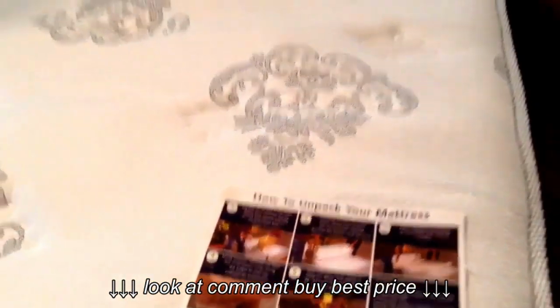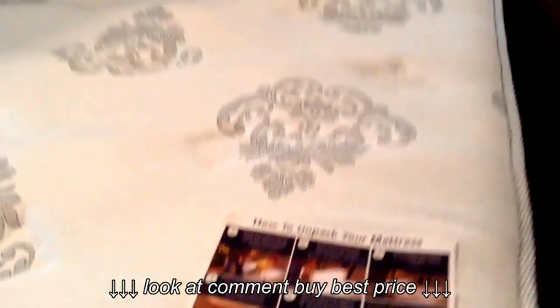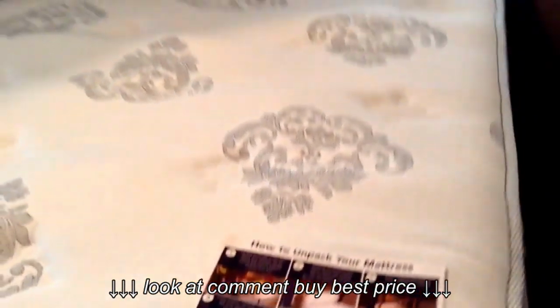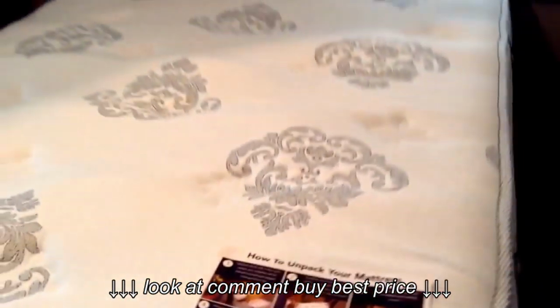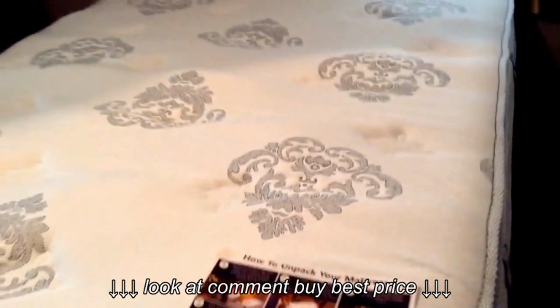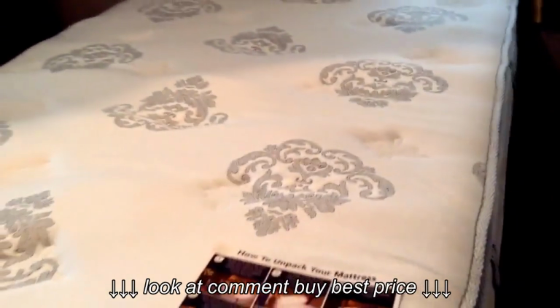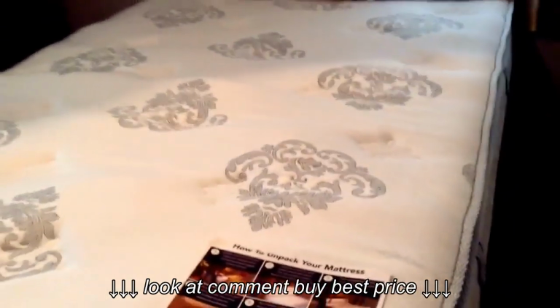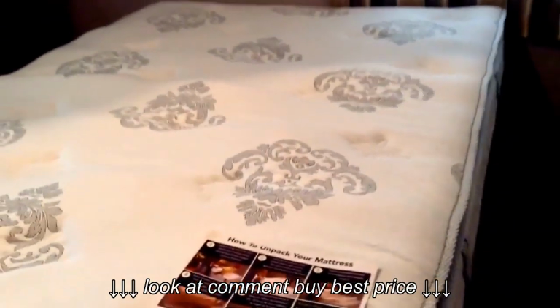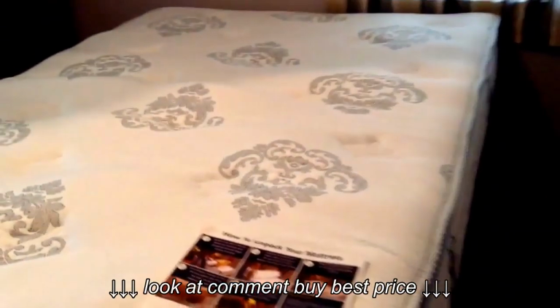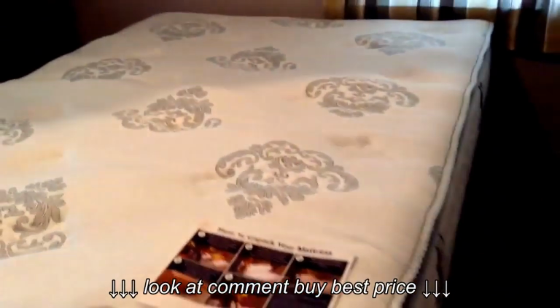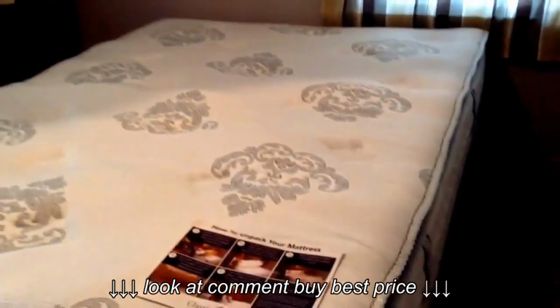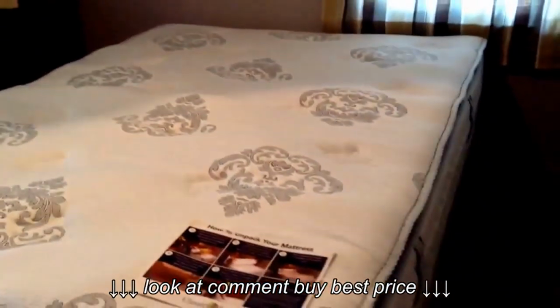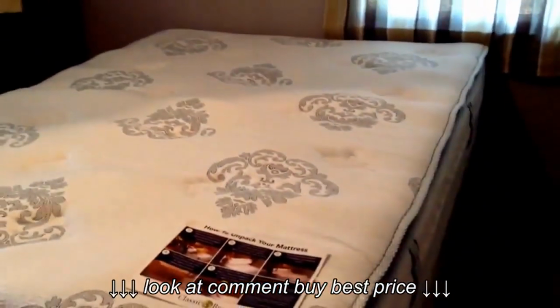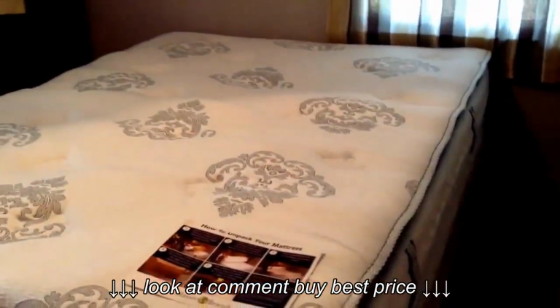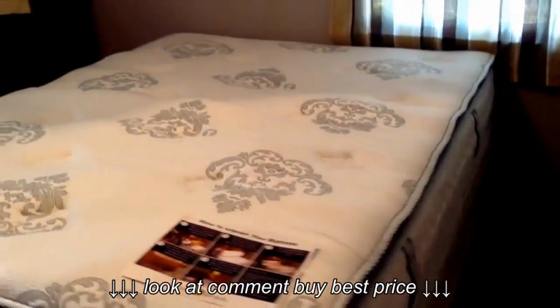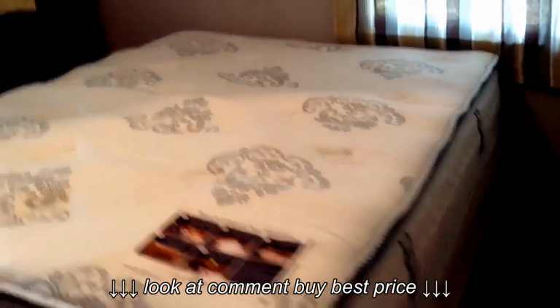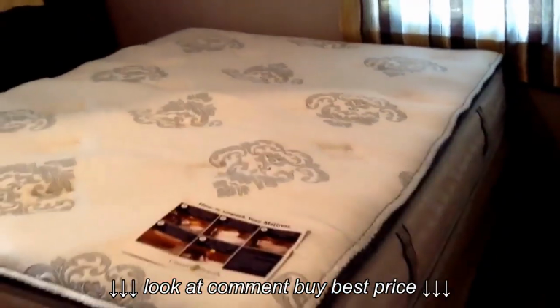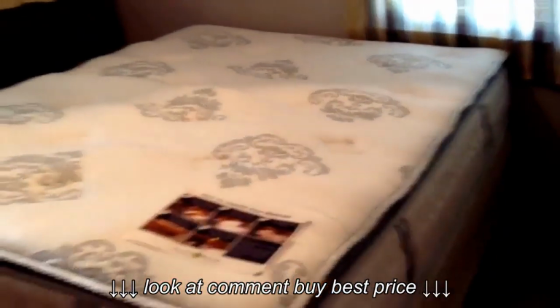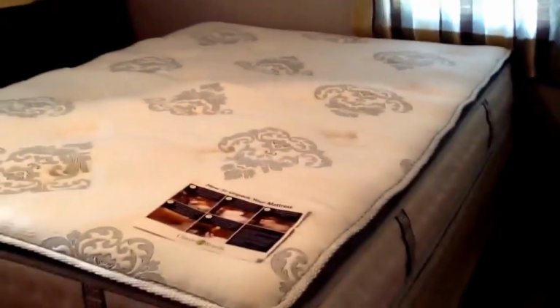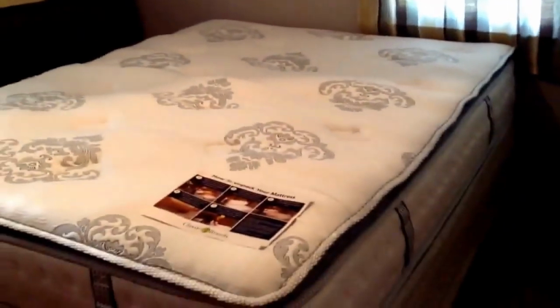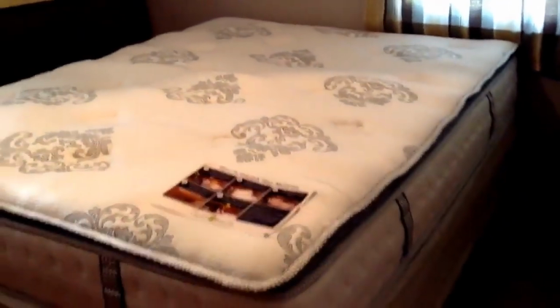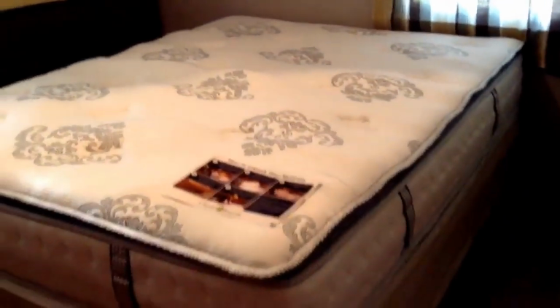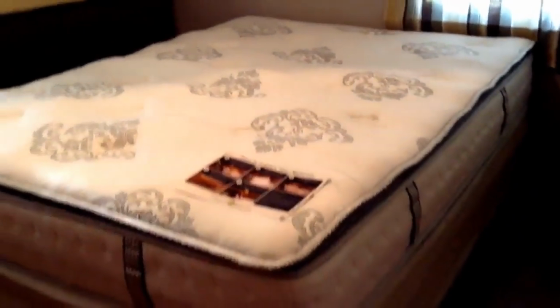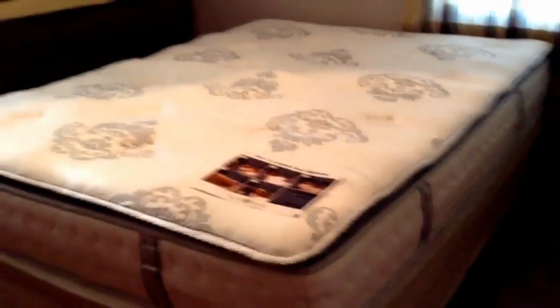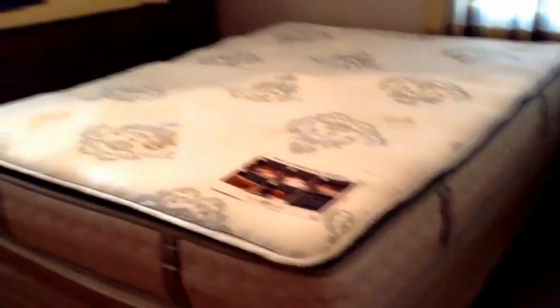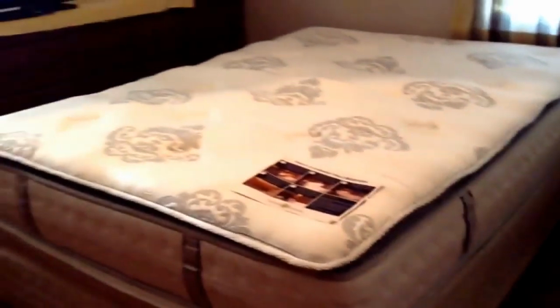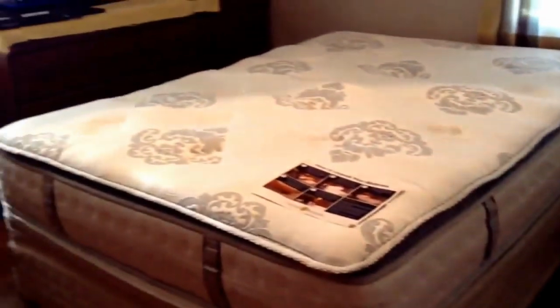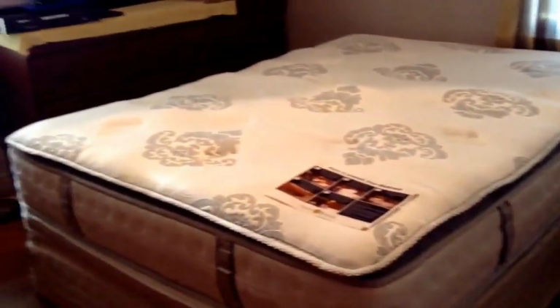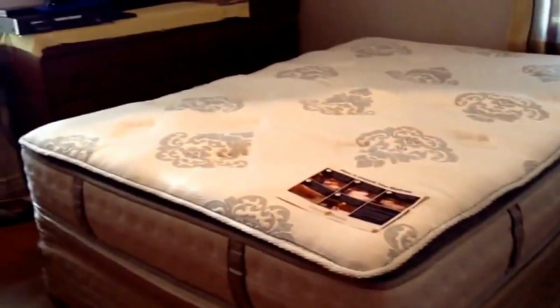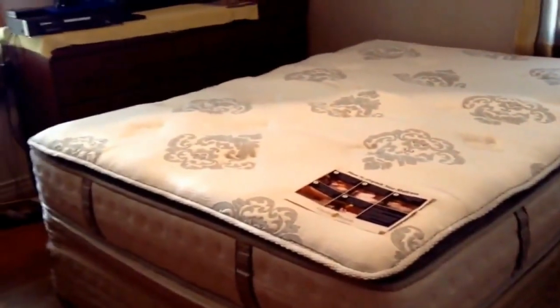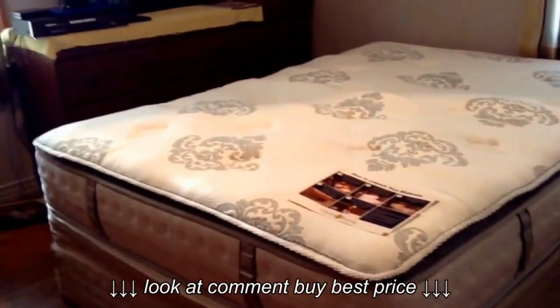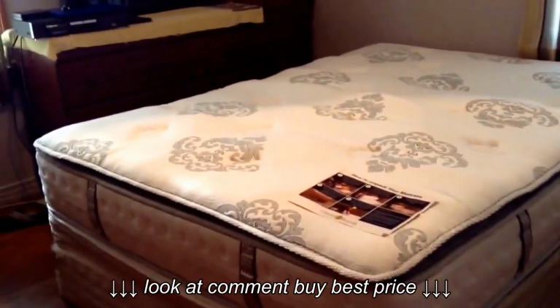I love it. It is so comfortable. I recommend this.